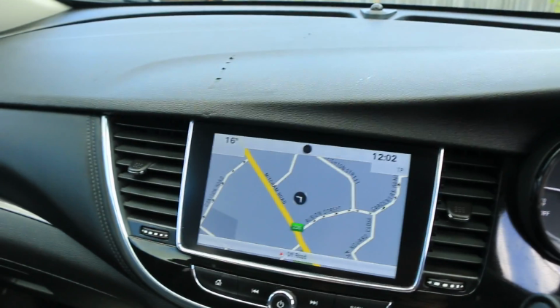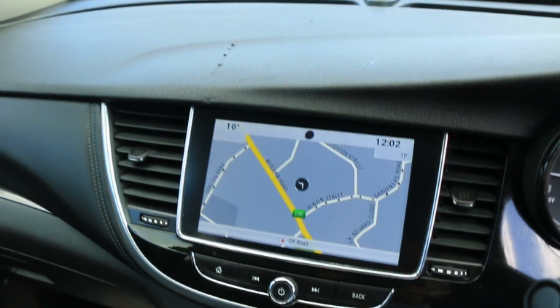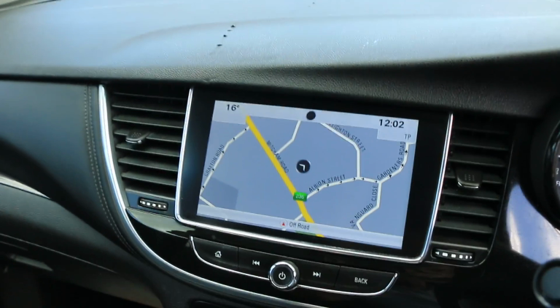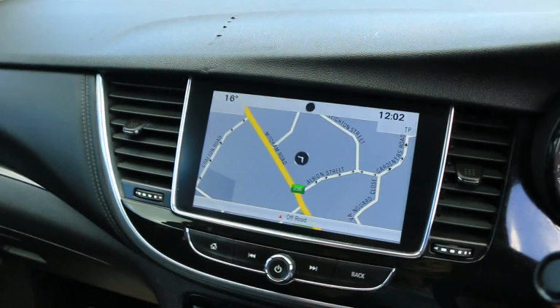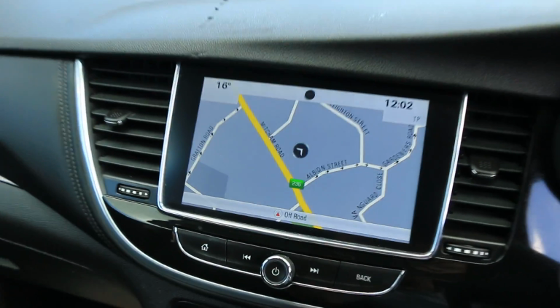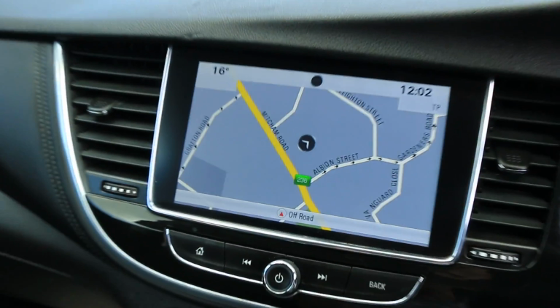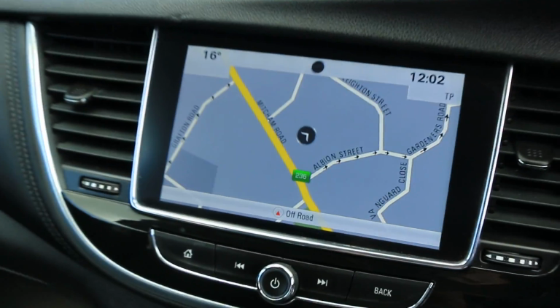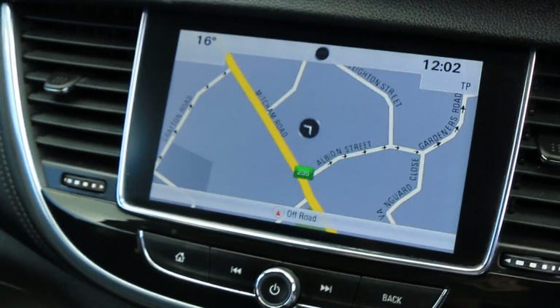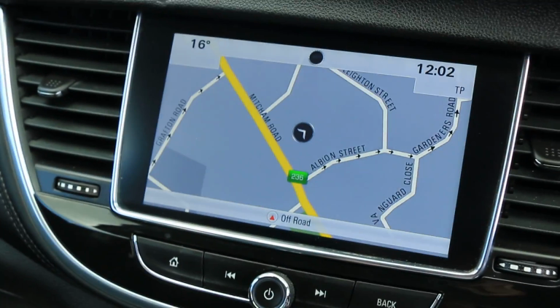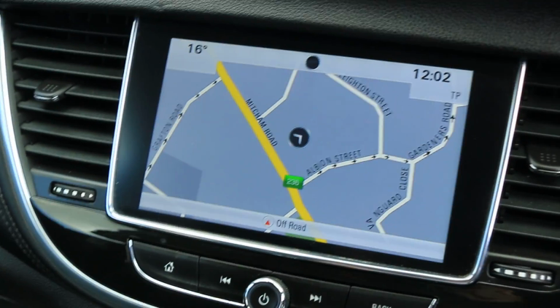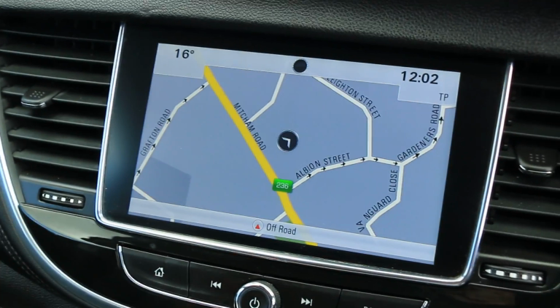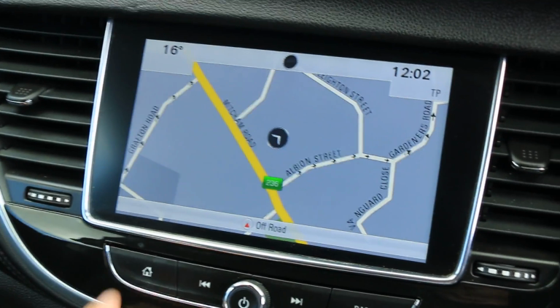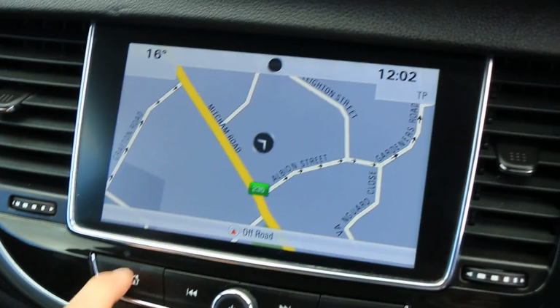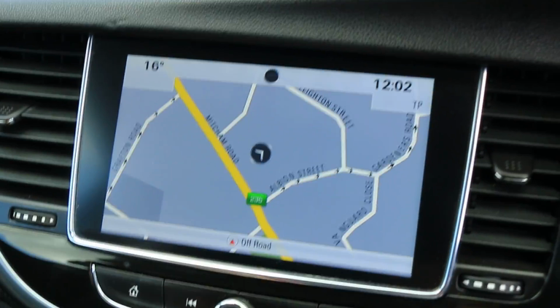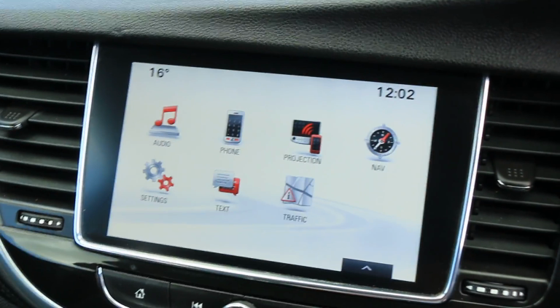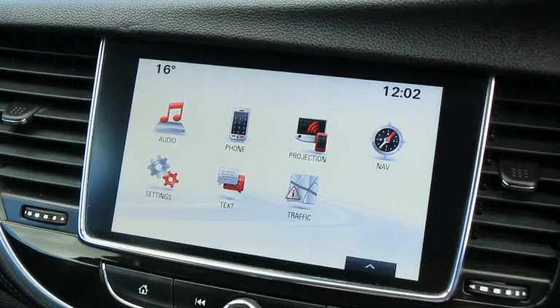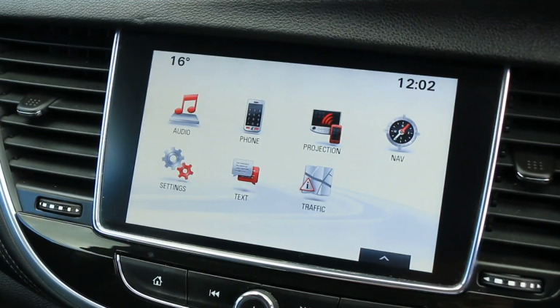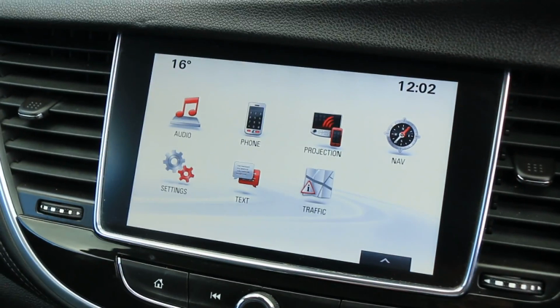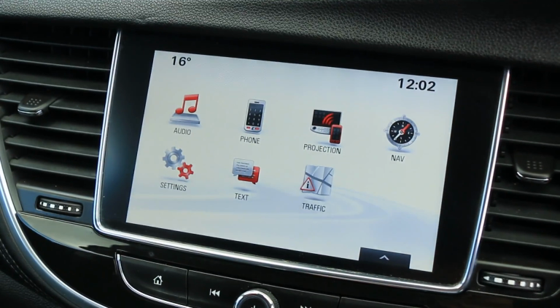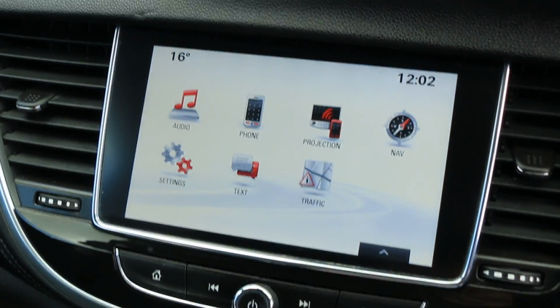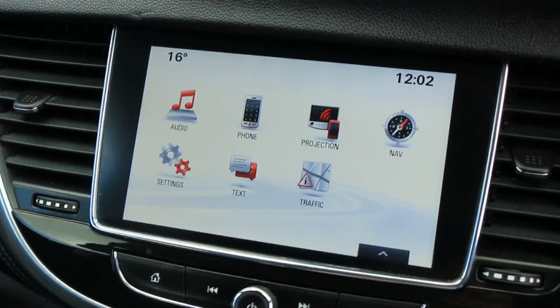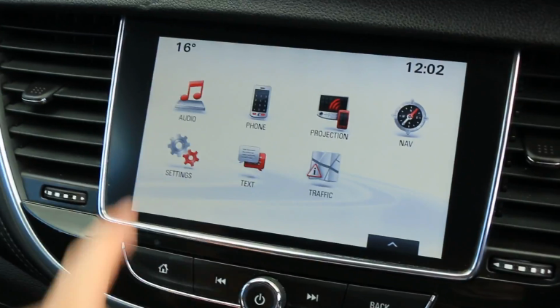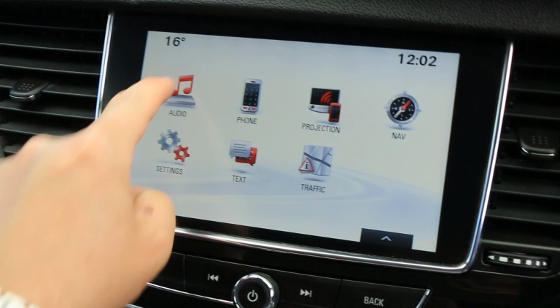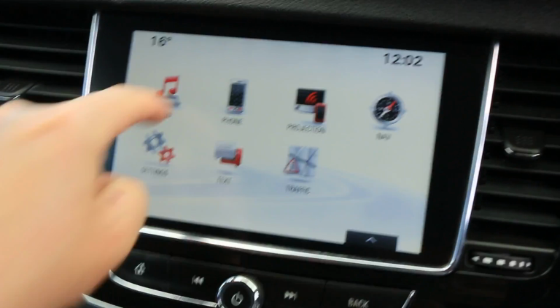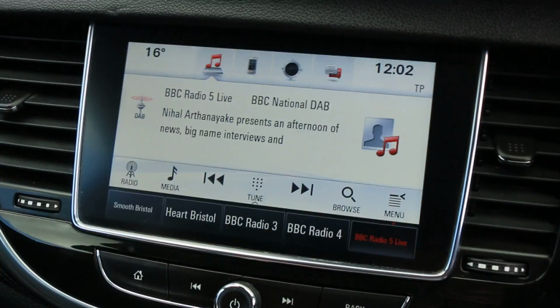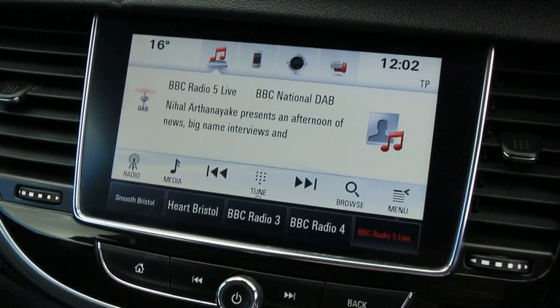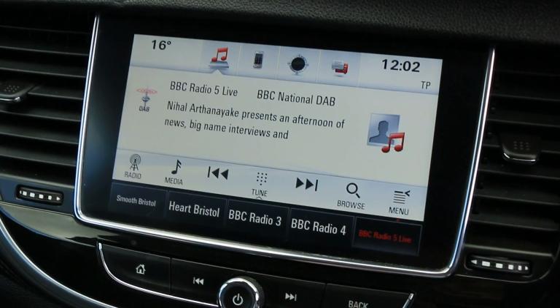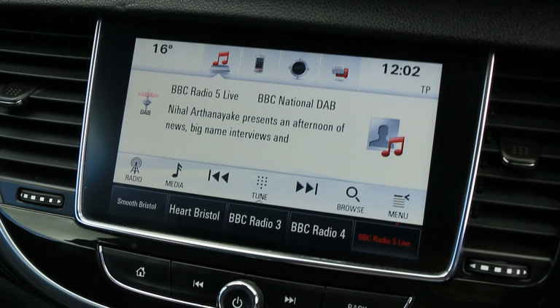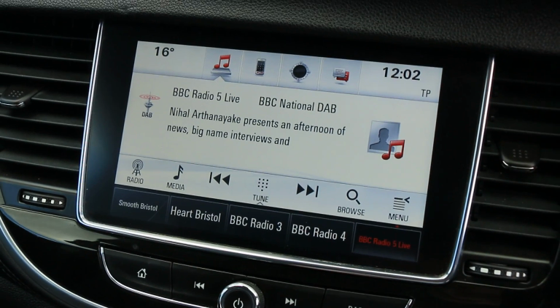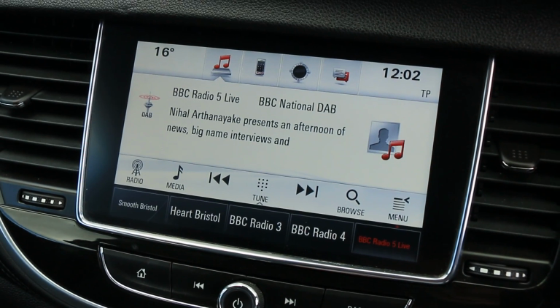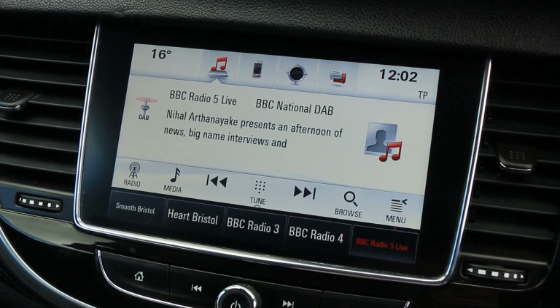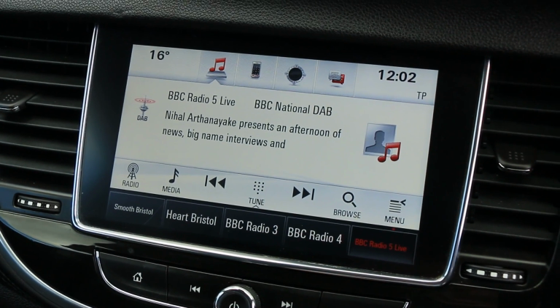The car has satellite navigation, telephone connectivity, Bluetooth connection, Bluetooth audio, and DAB radio.